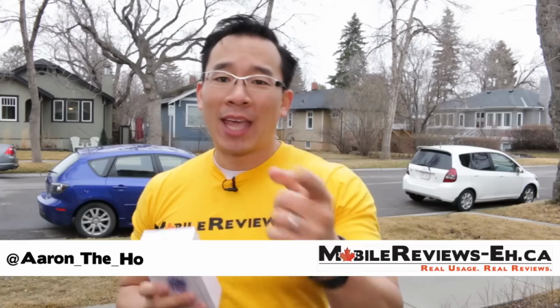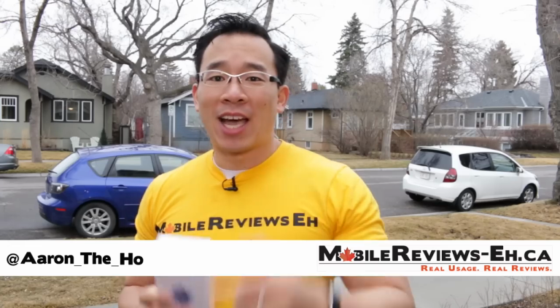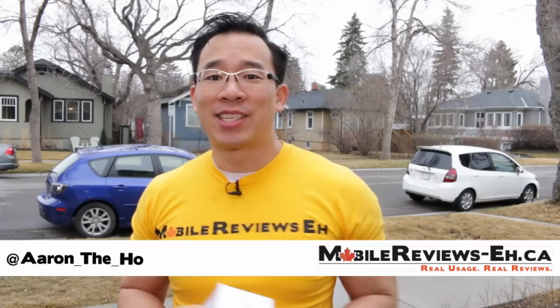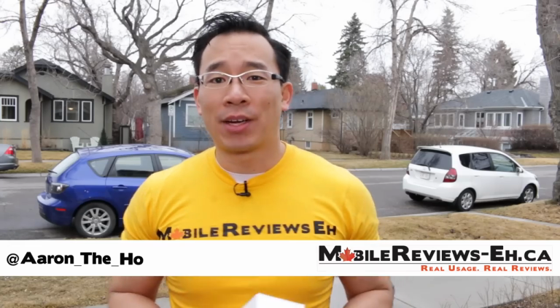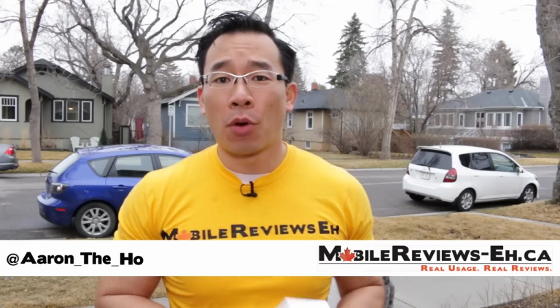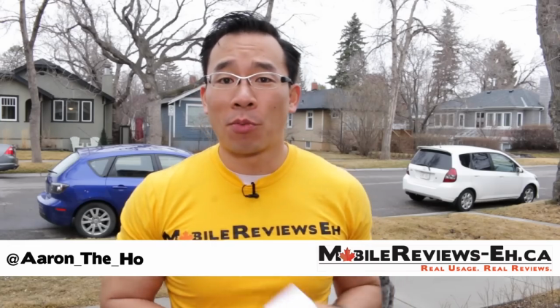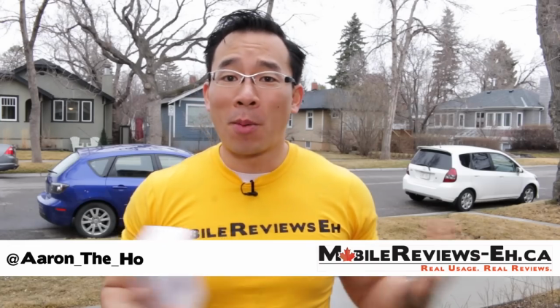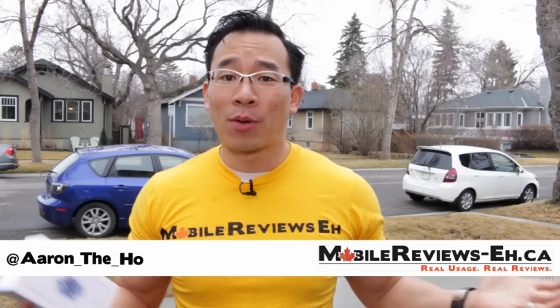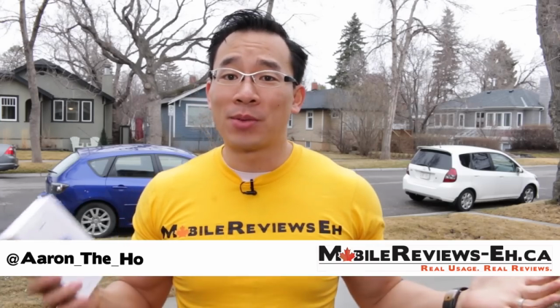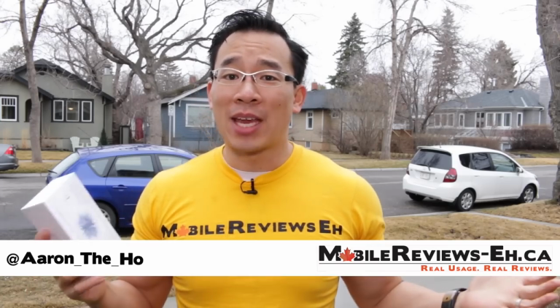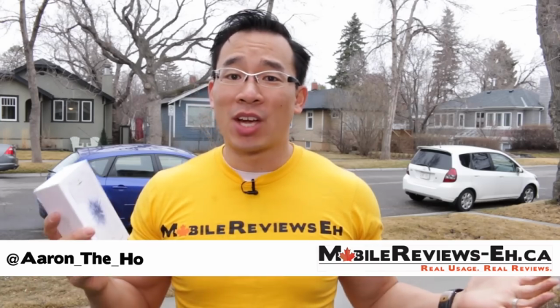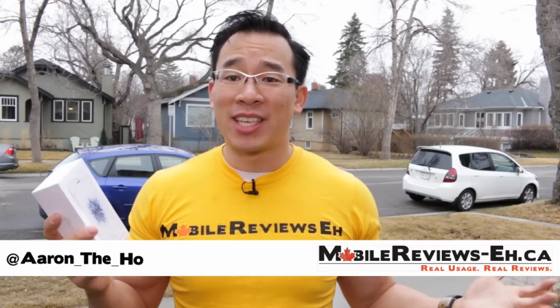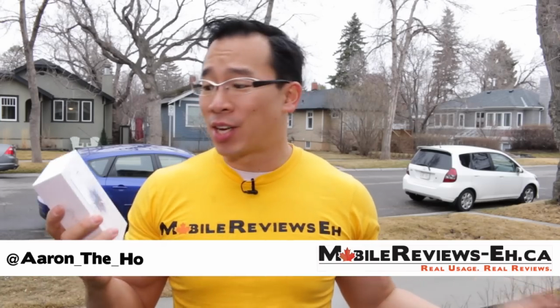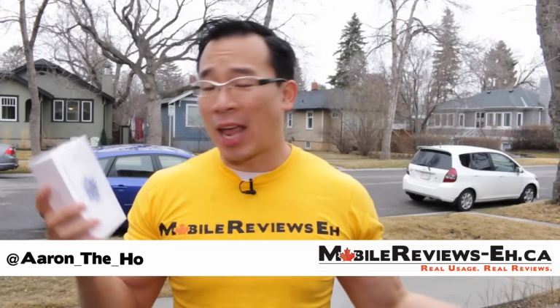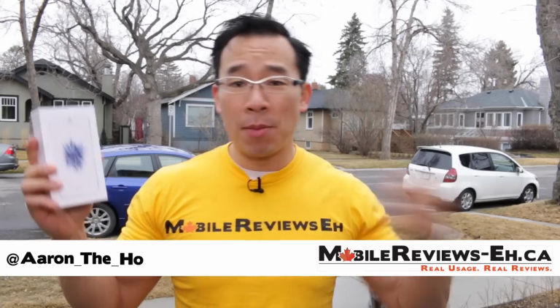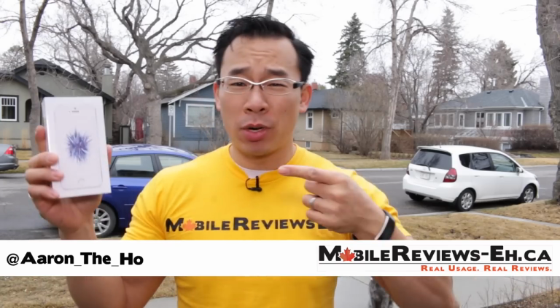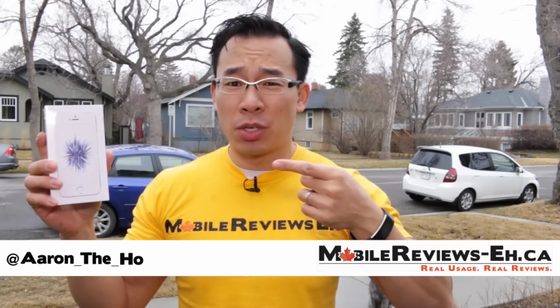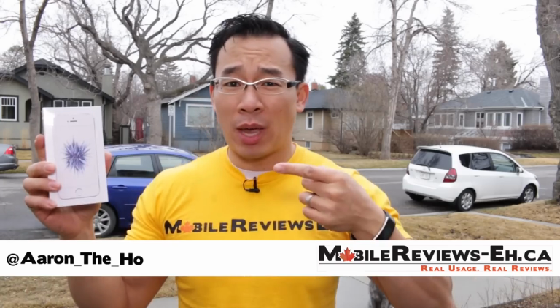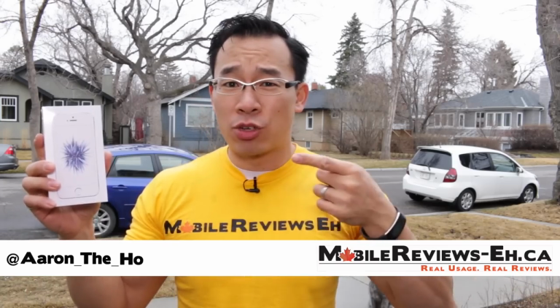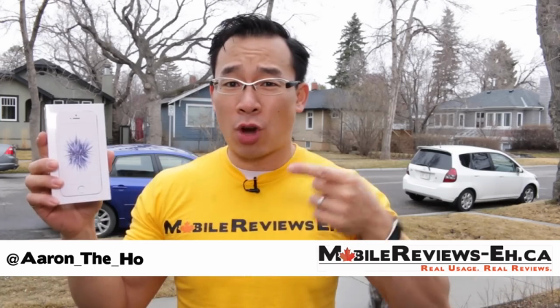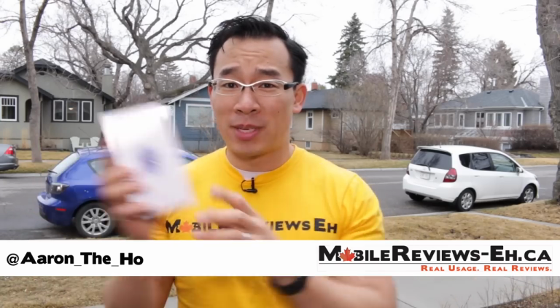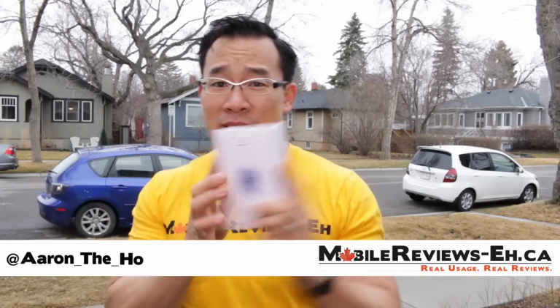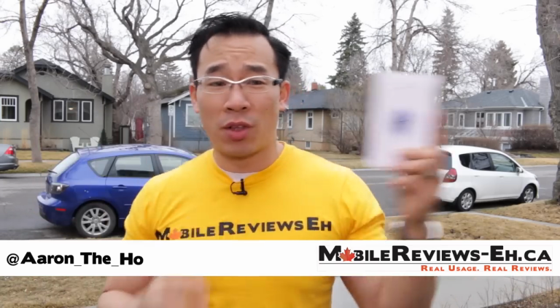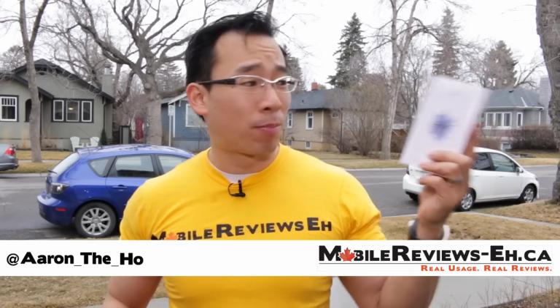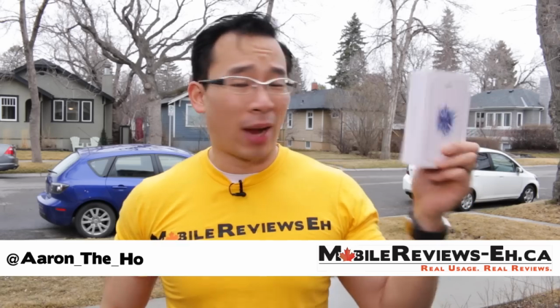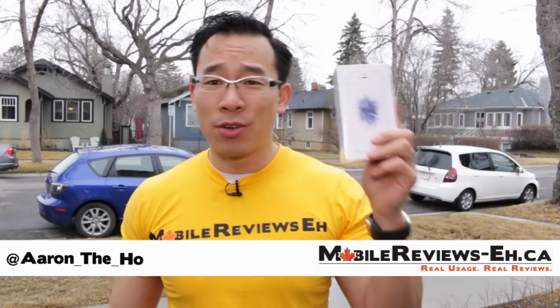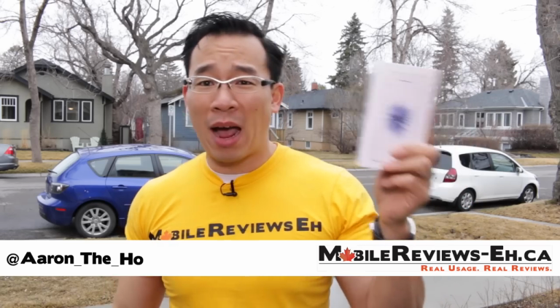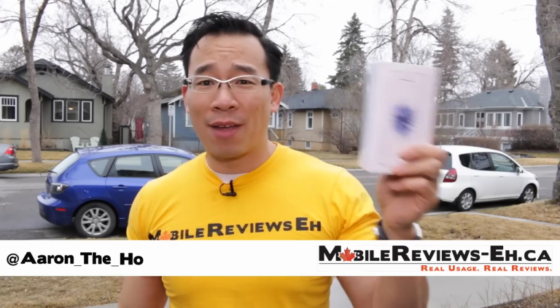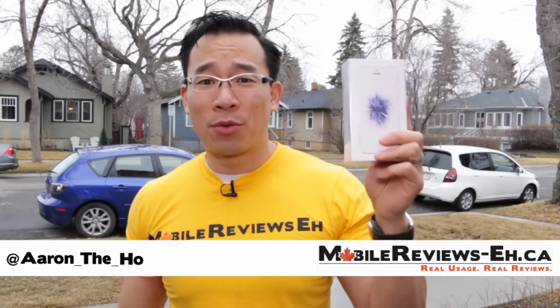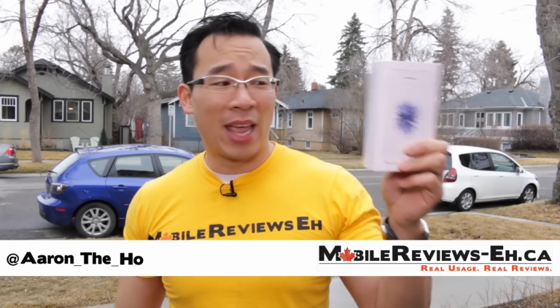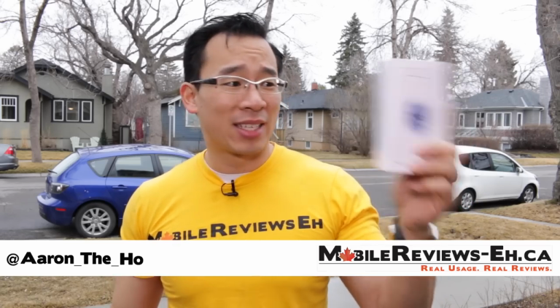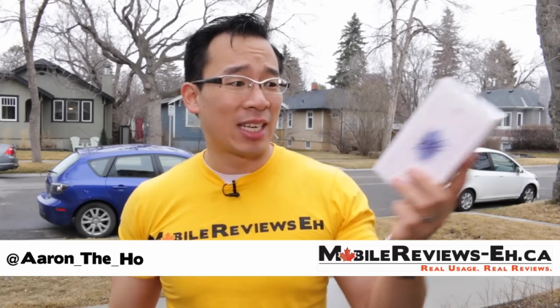Hey guys, it's Aaron from Home for Mobile Reviews AC. And today I'm going to do a drop test on the brand new iPhone SE.